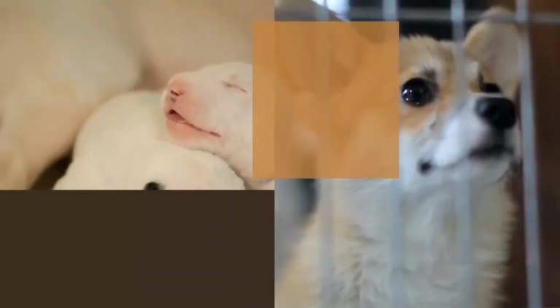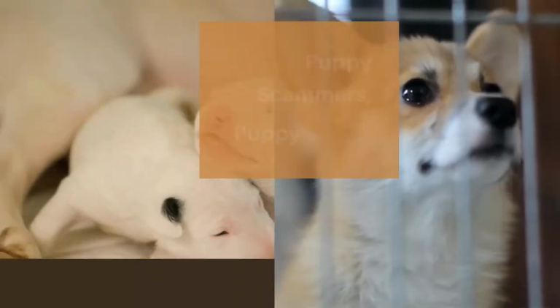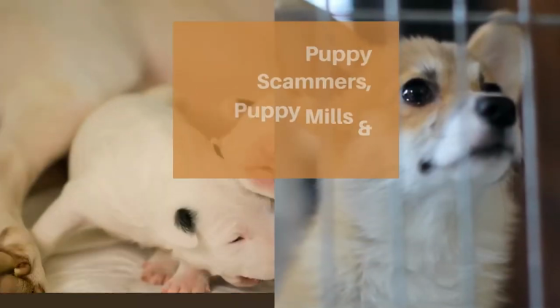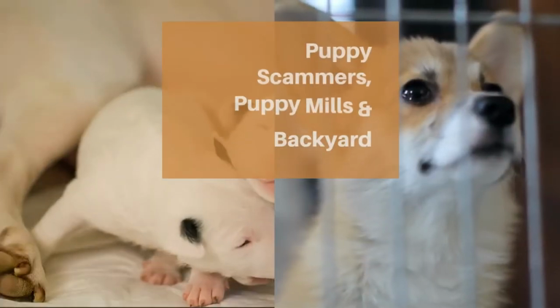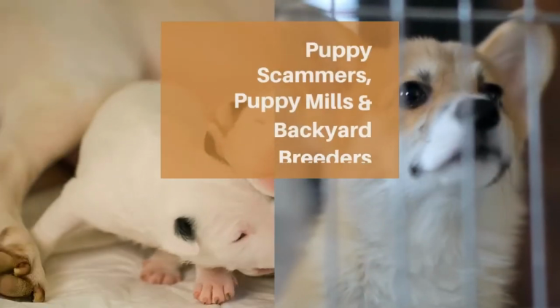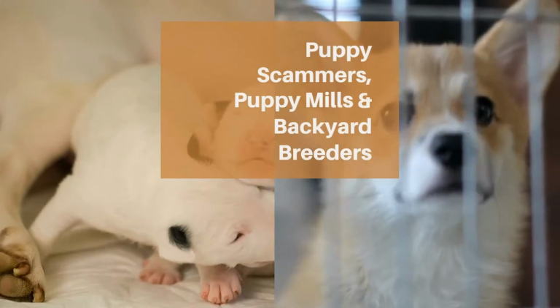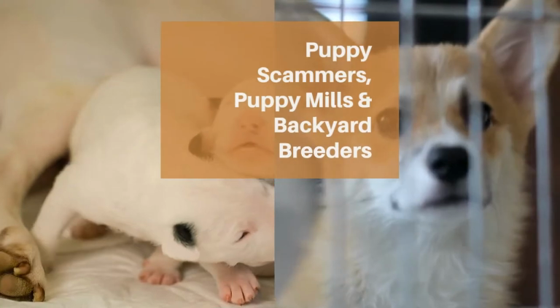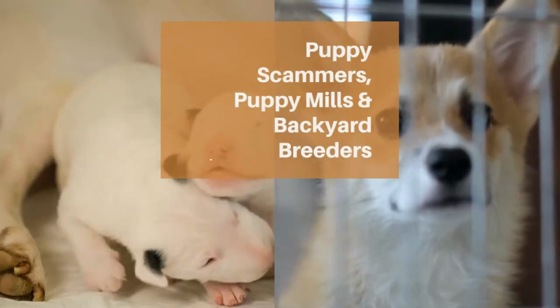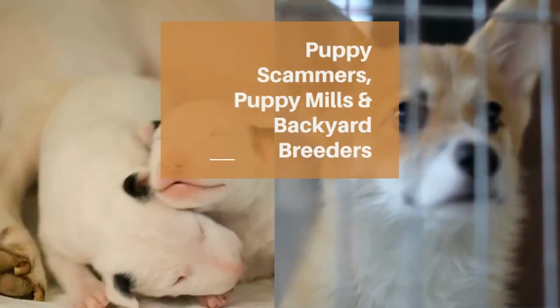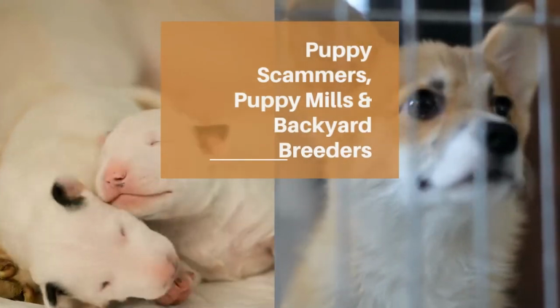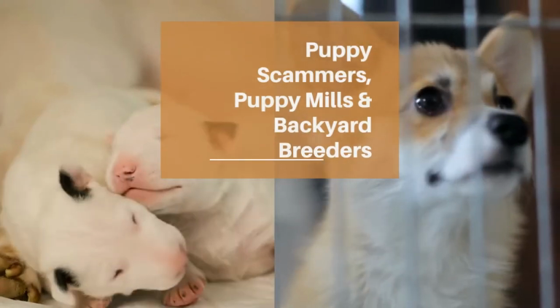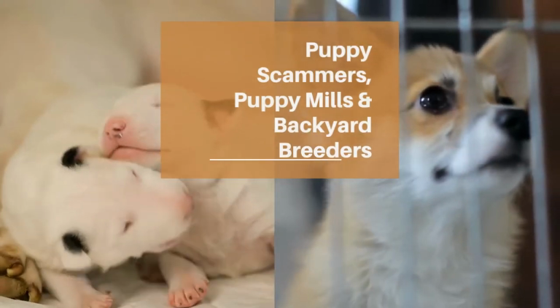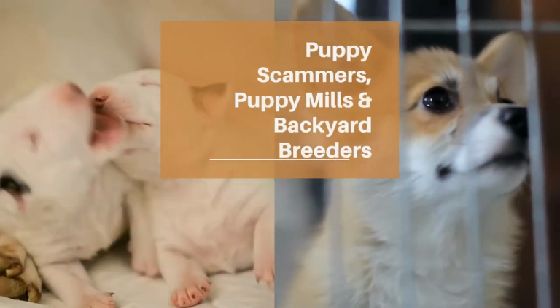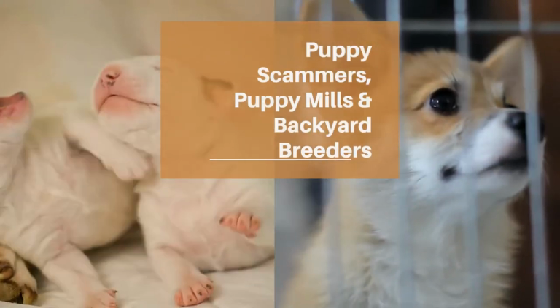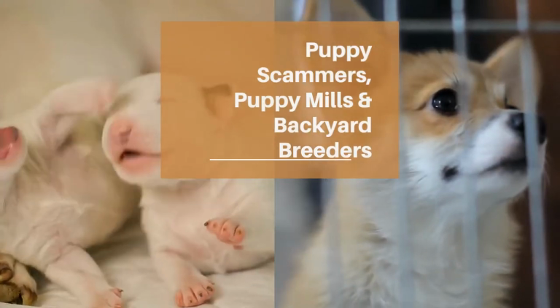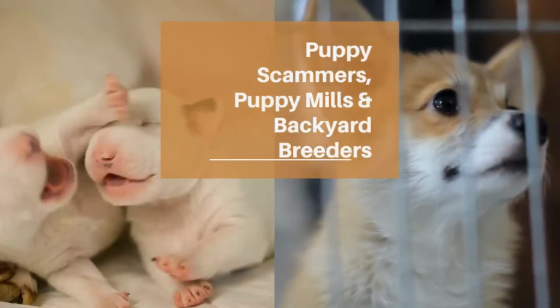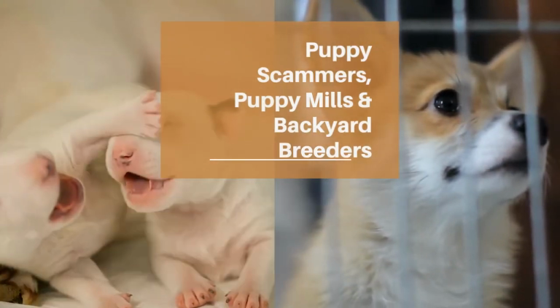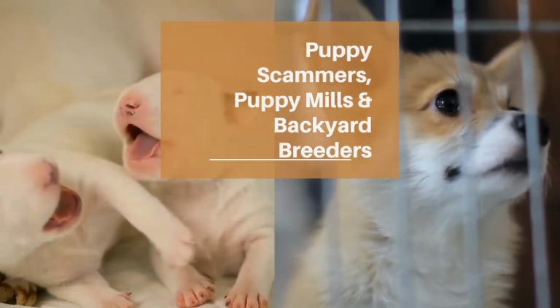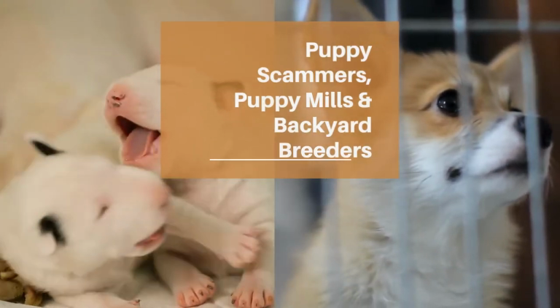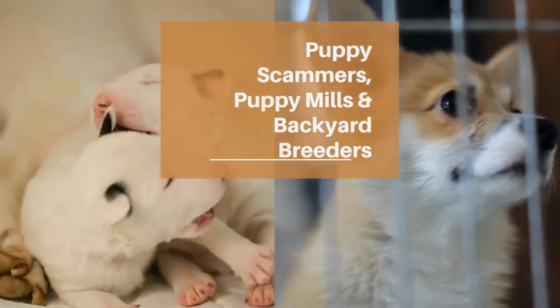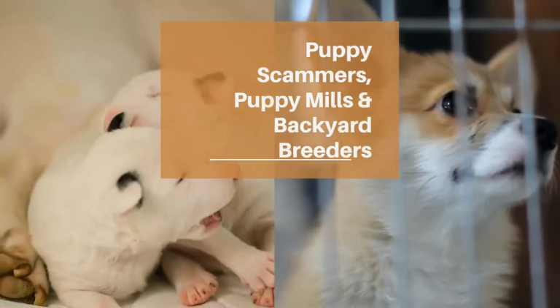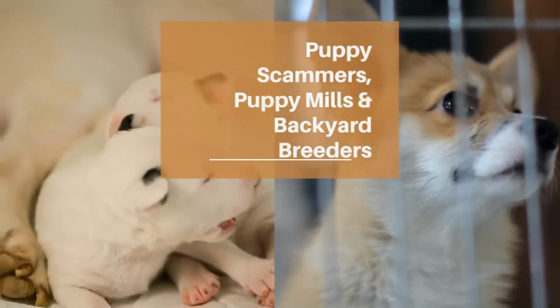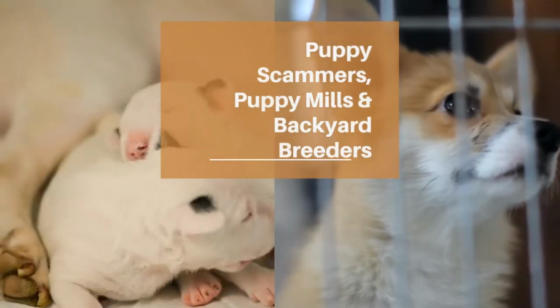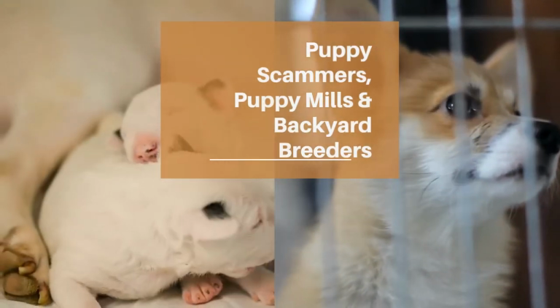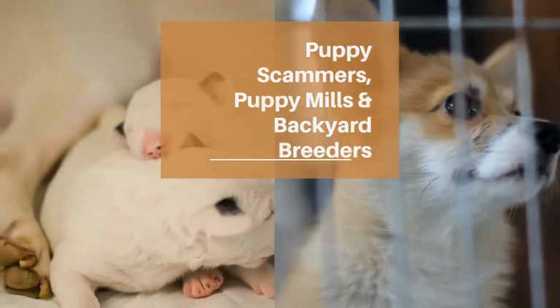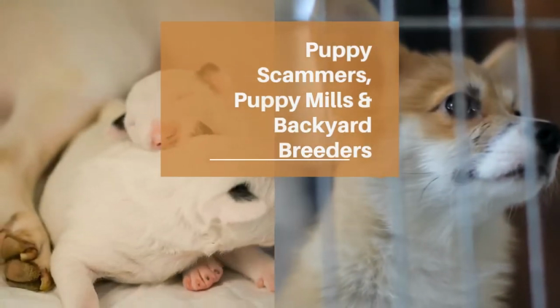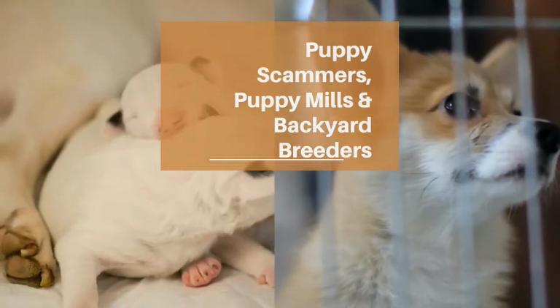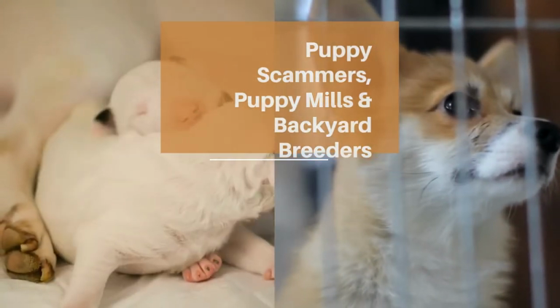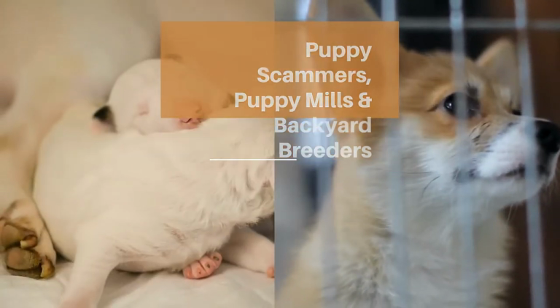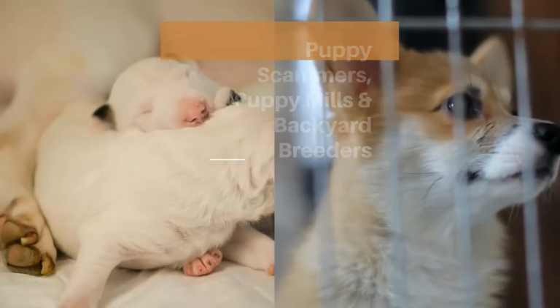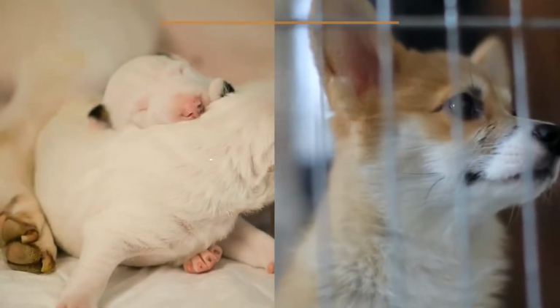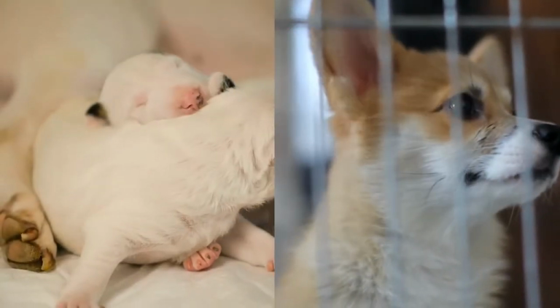Breeder red flags come in the form of puppy scammers, puppy mills, and backyard breeders.